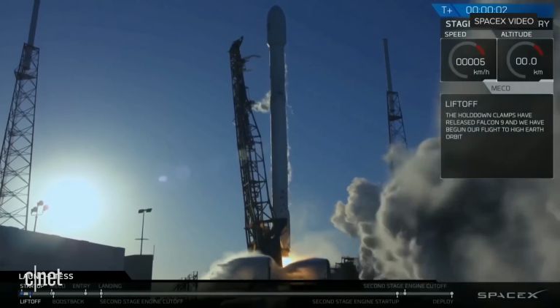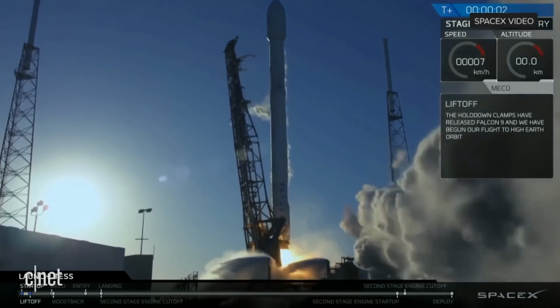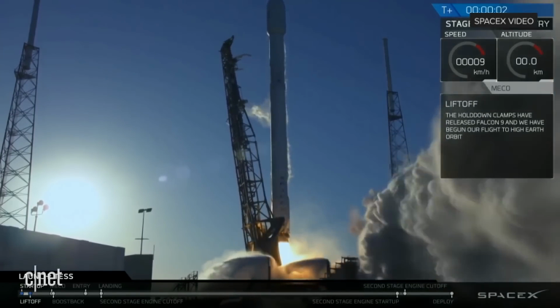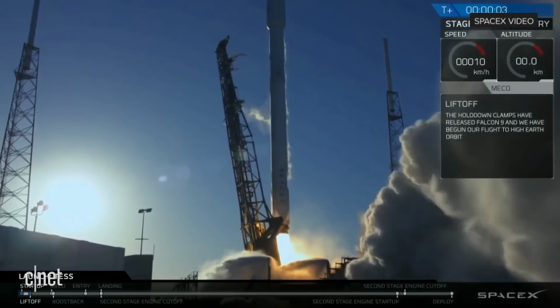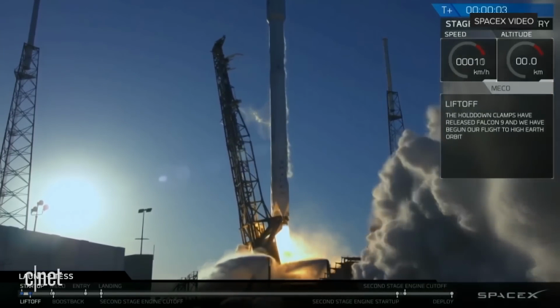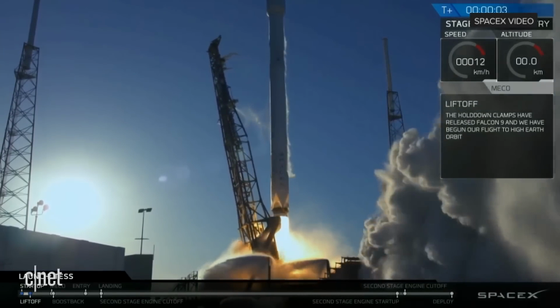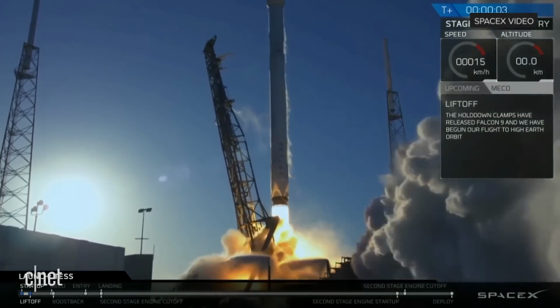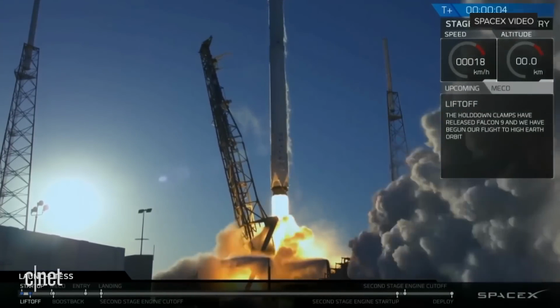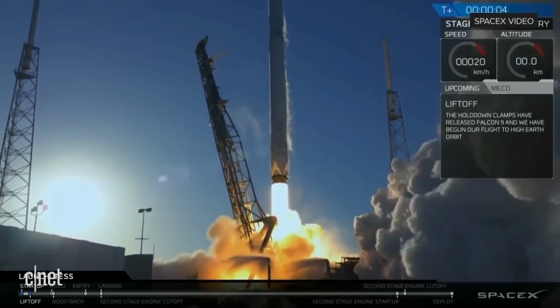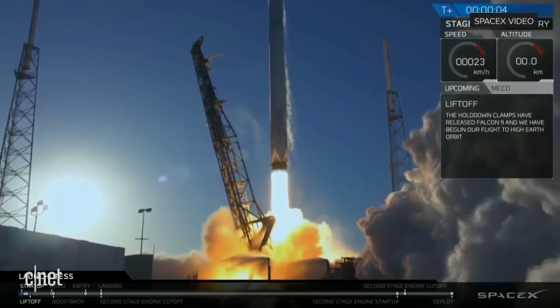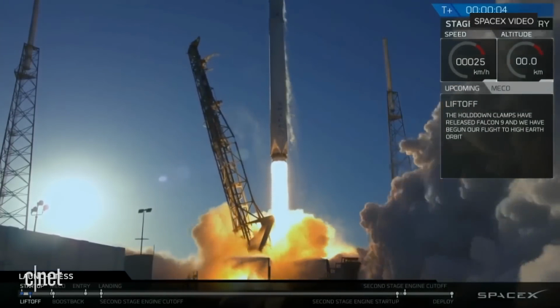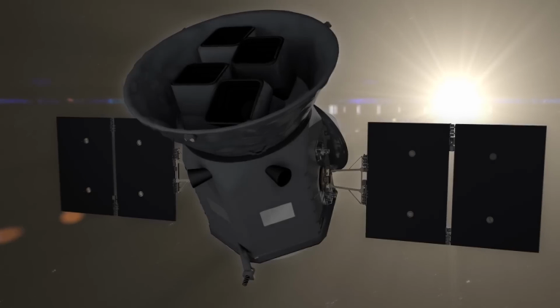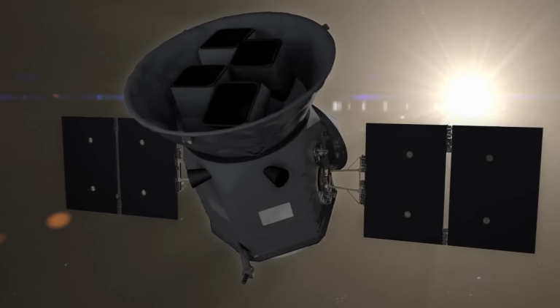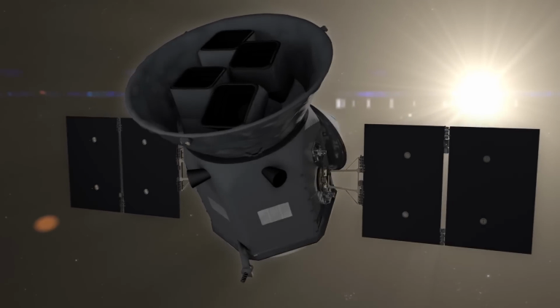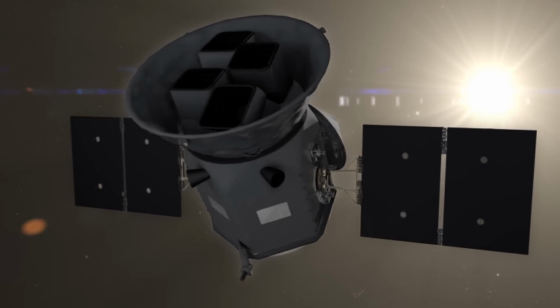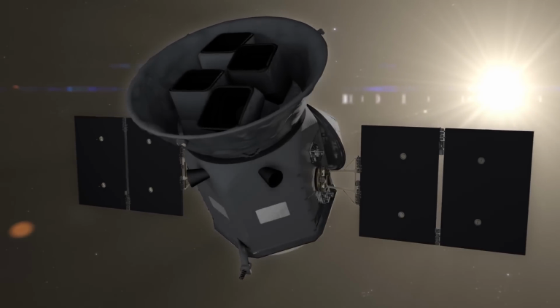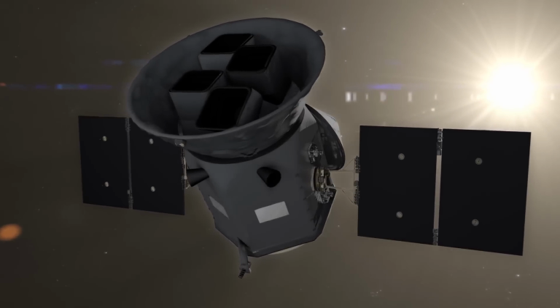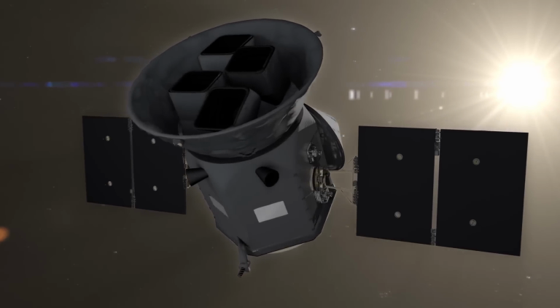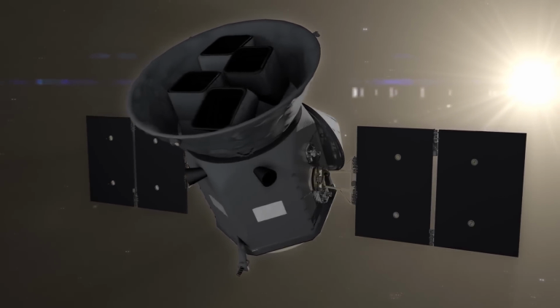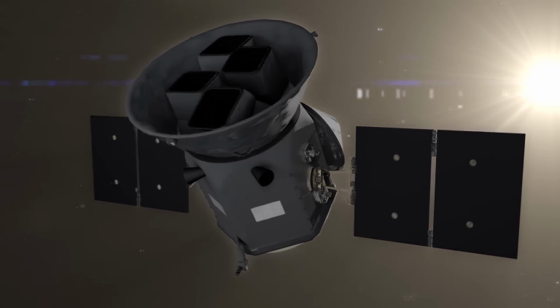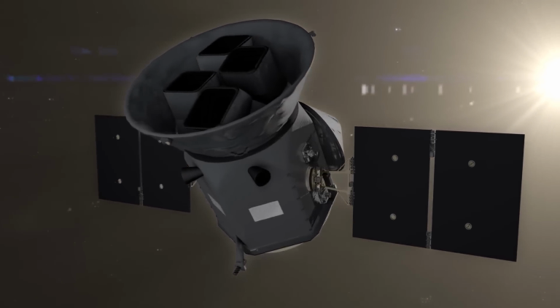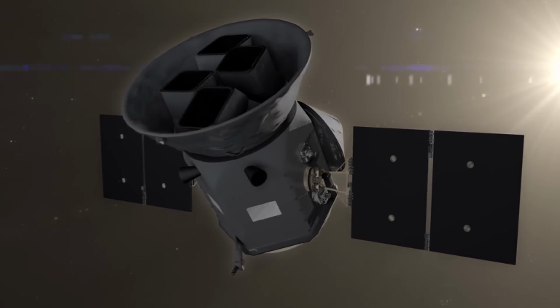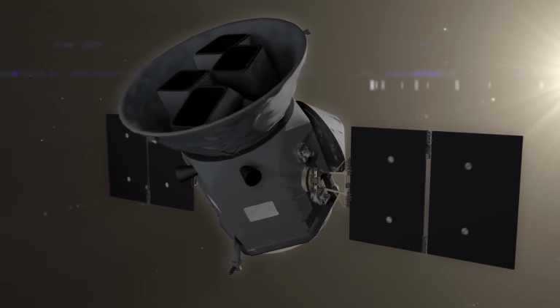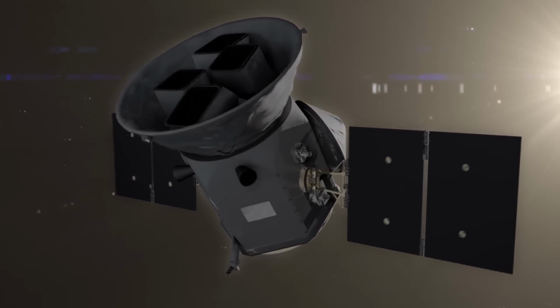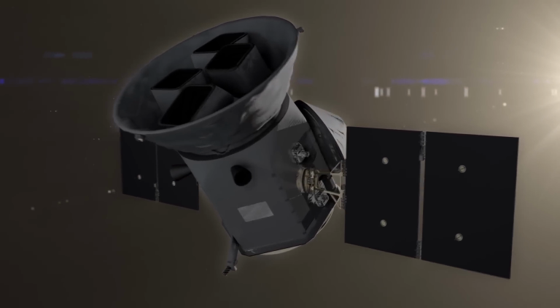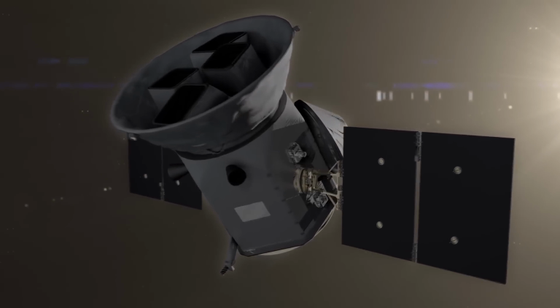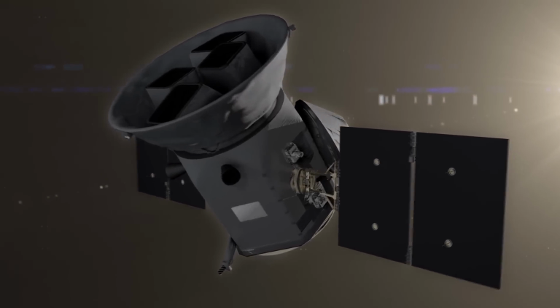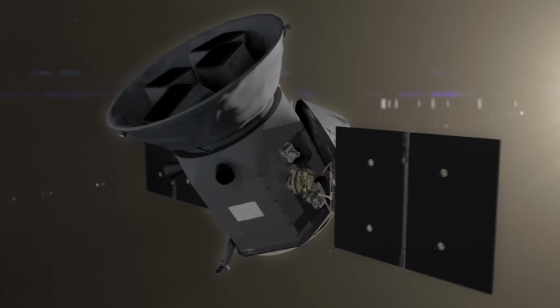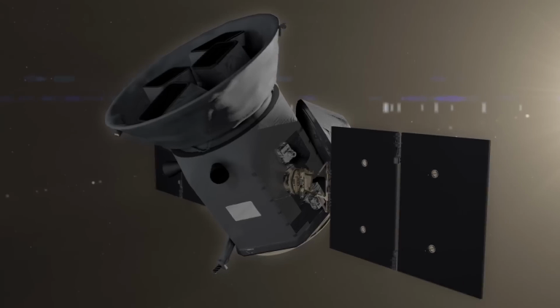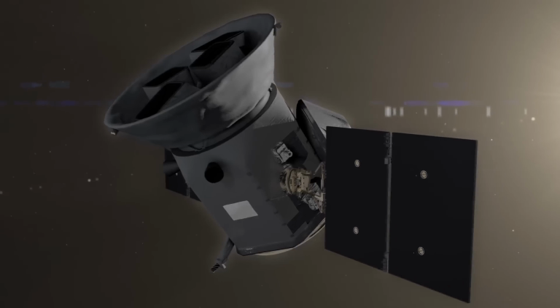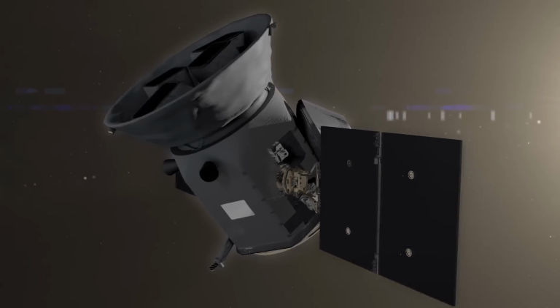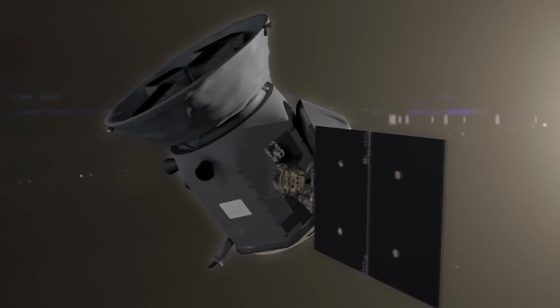The SpaceX Falcon 9 carrying the TESS, a planet-hunting spacecraft that will search for new worlds beyond our solar system.